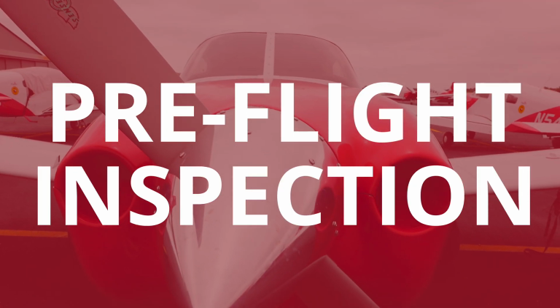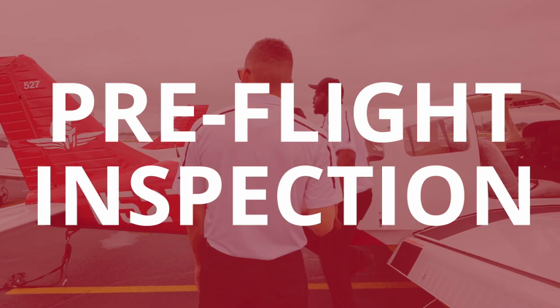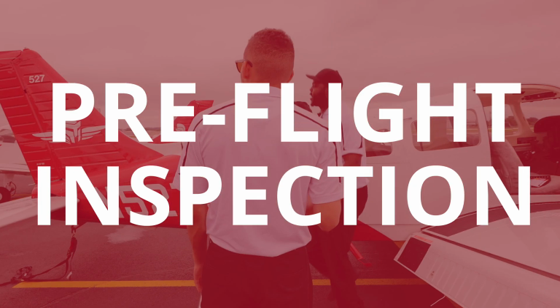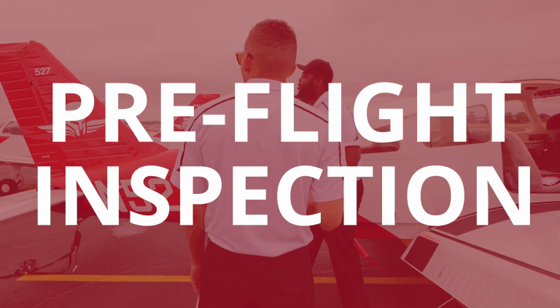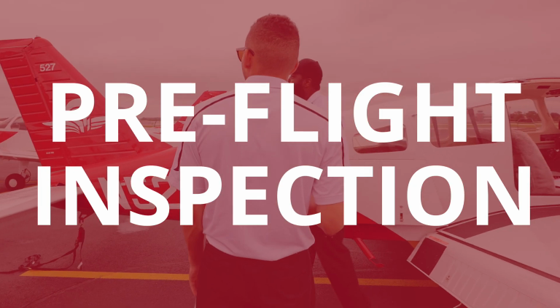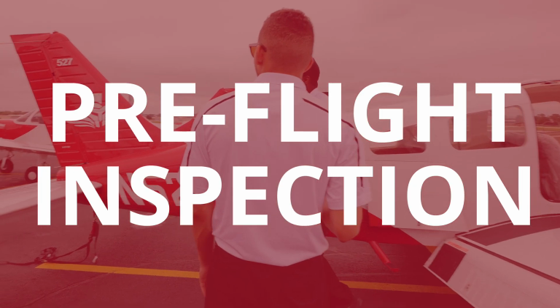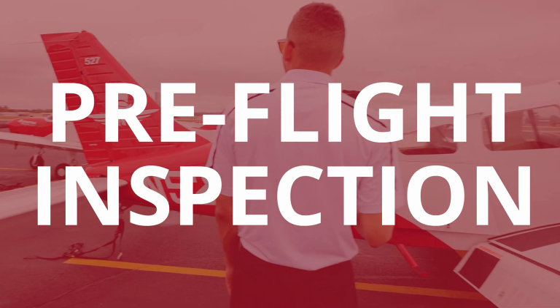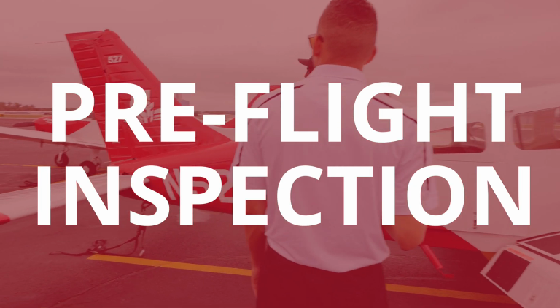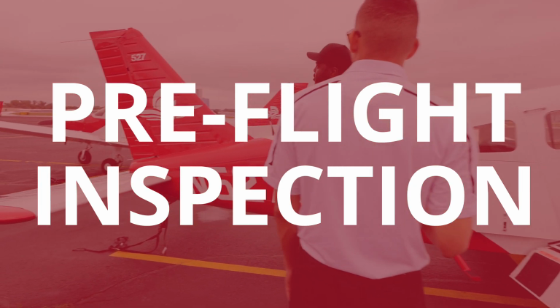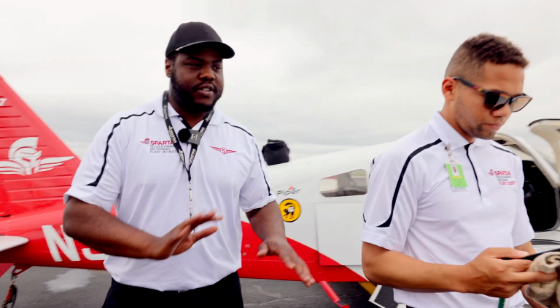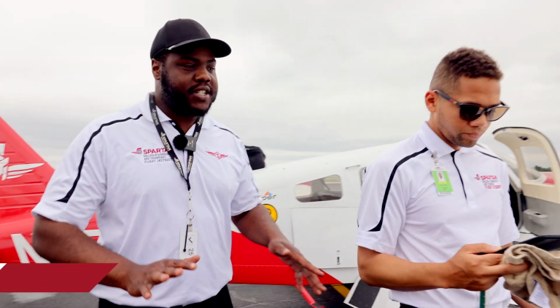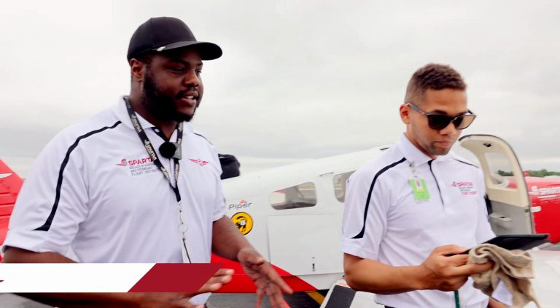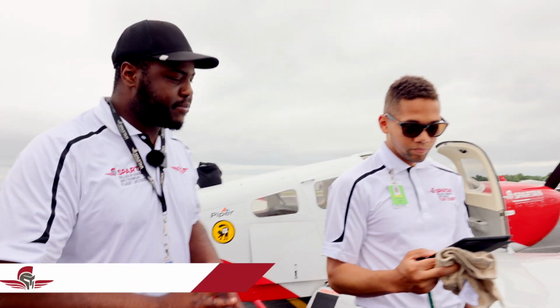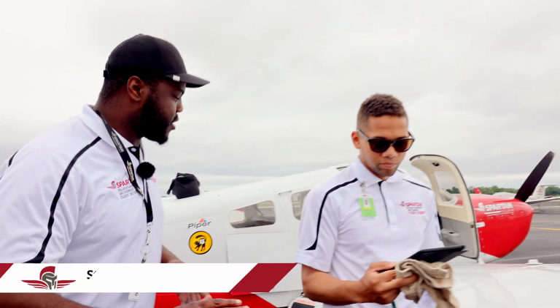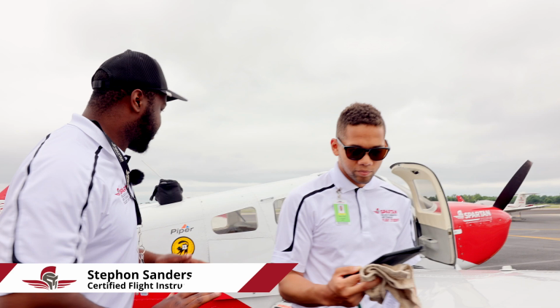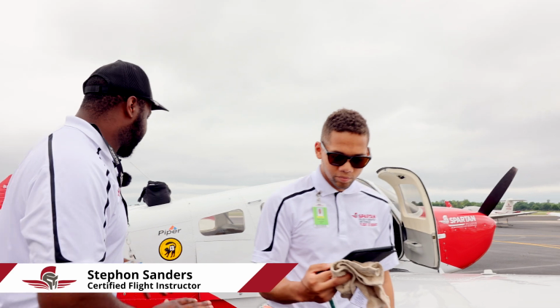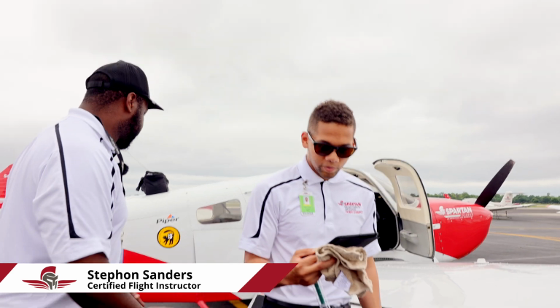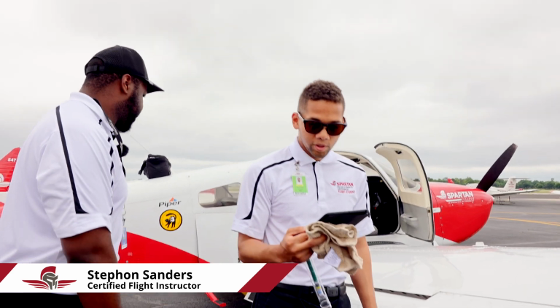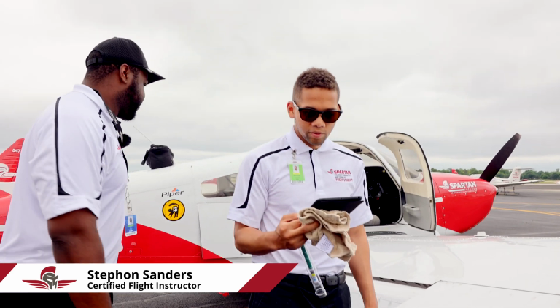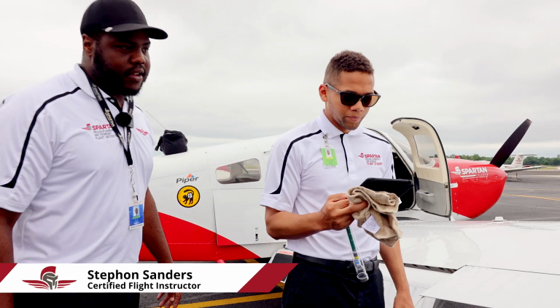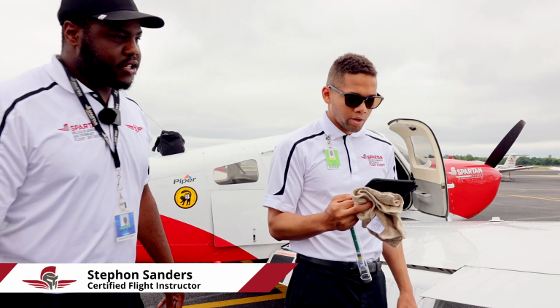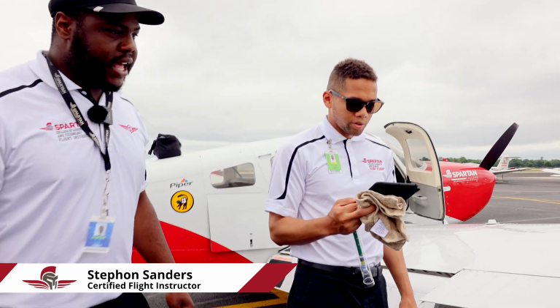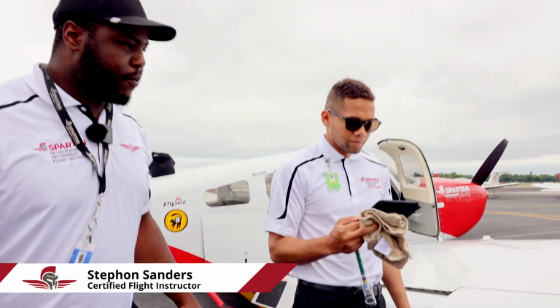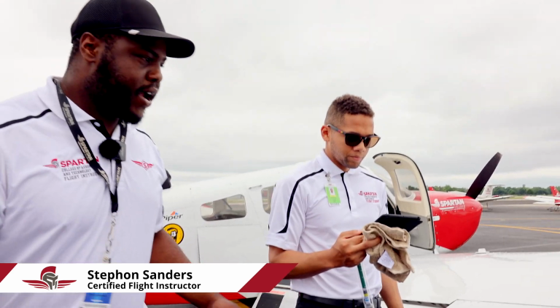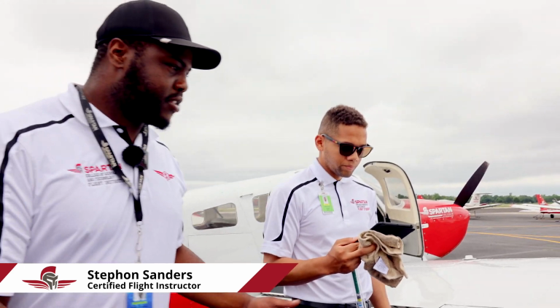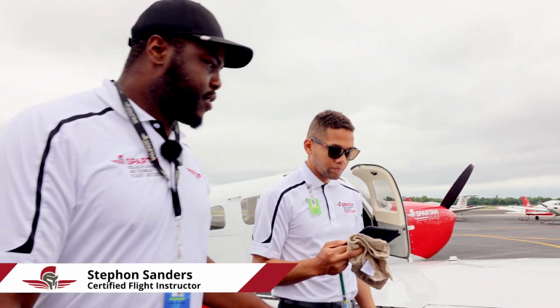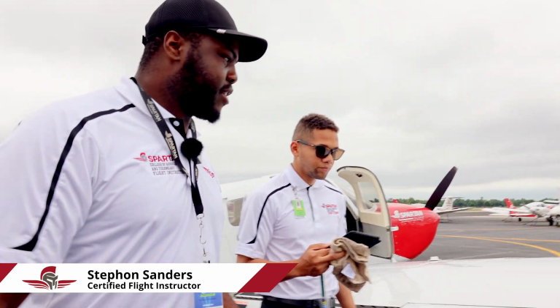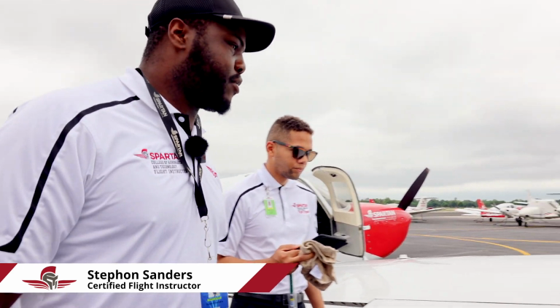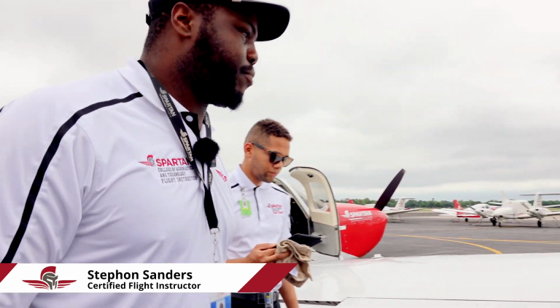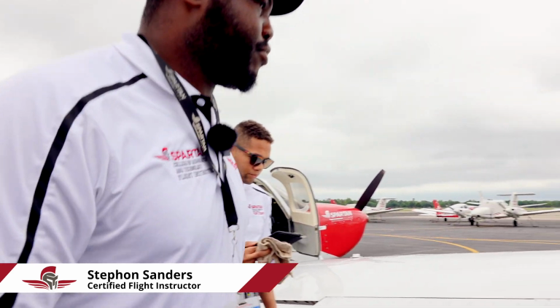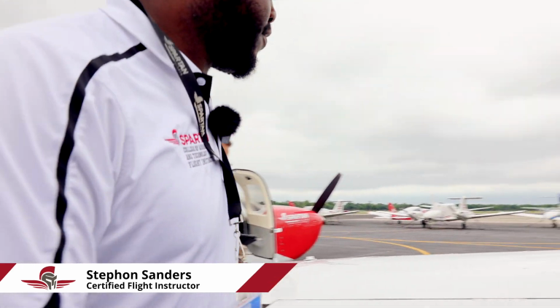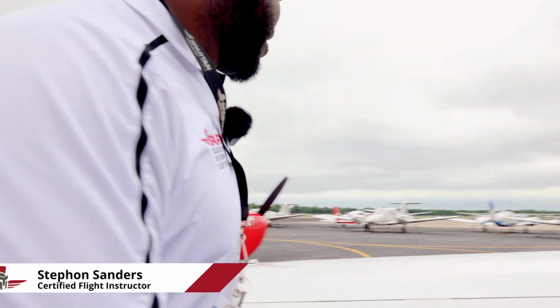Our lights are operational. Use our checklist, make sure everything's good. Just like we practice, go ahead and do your pre-flight.